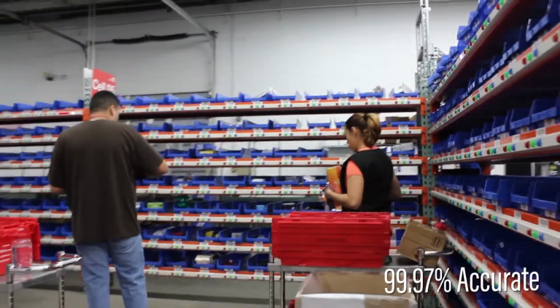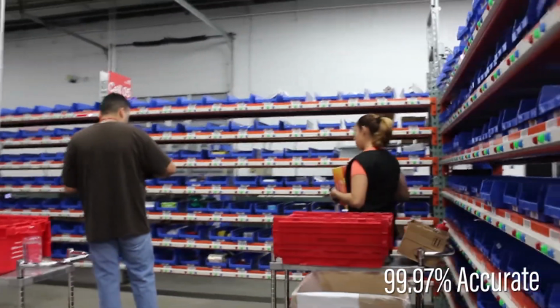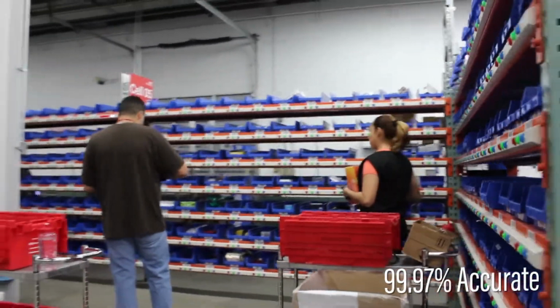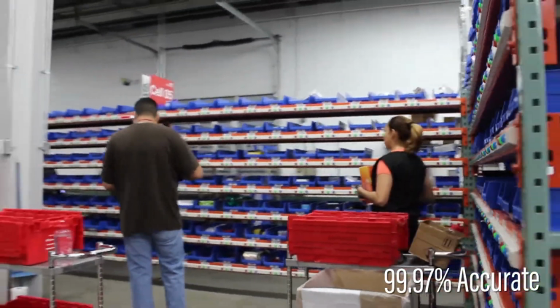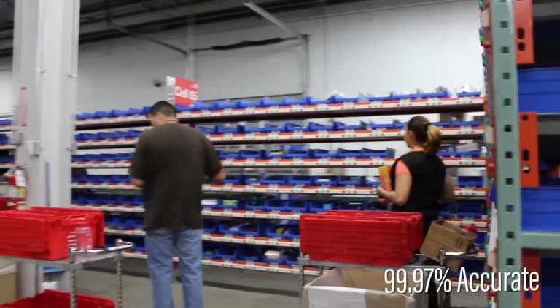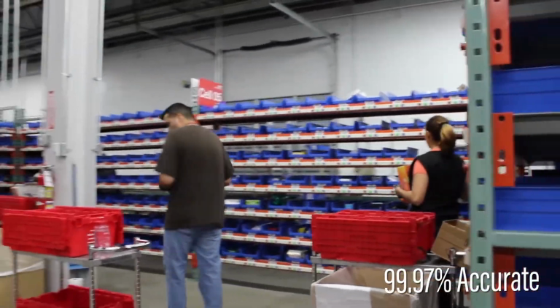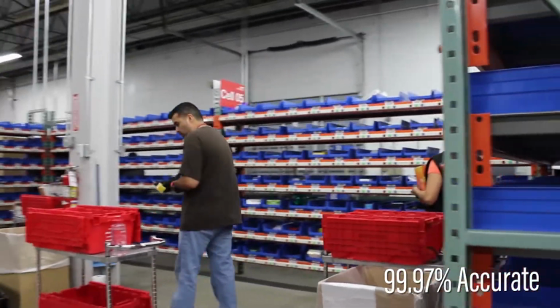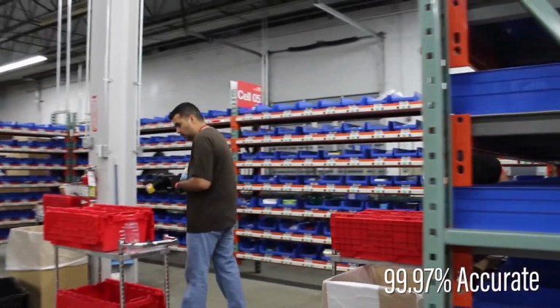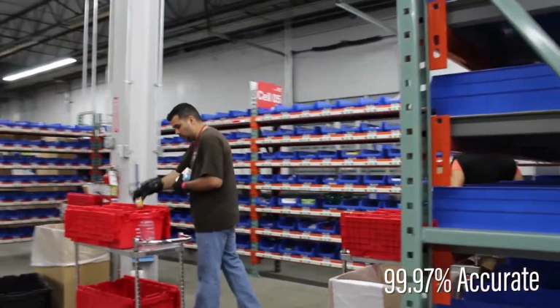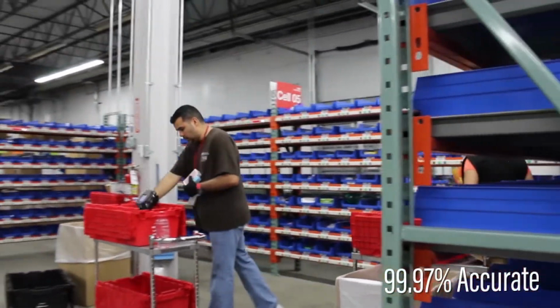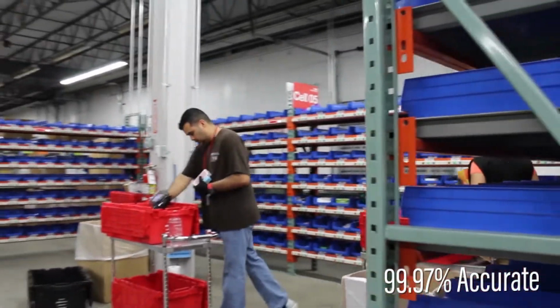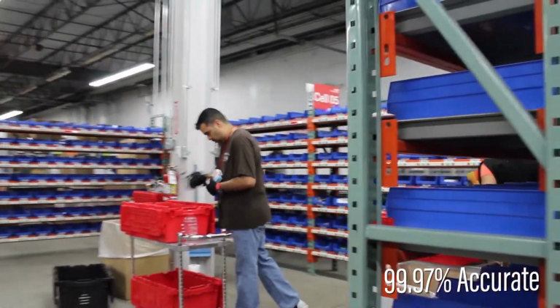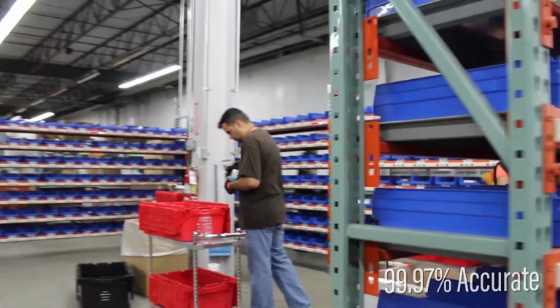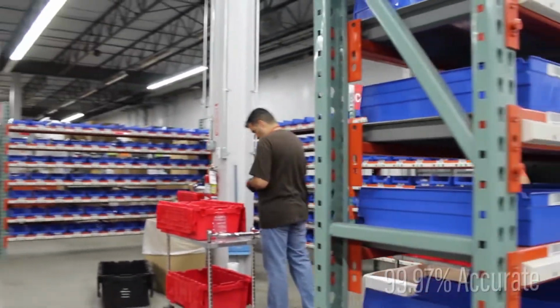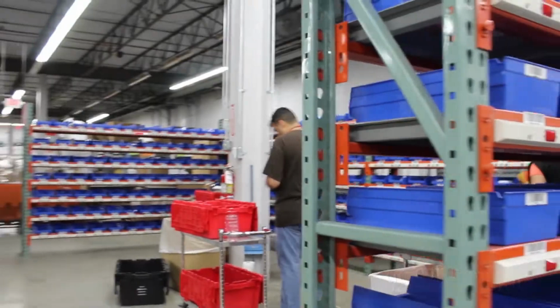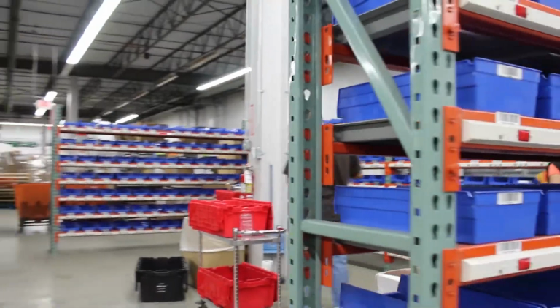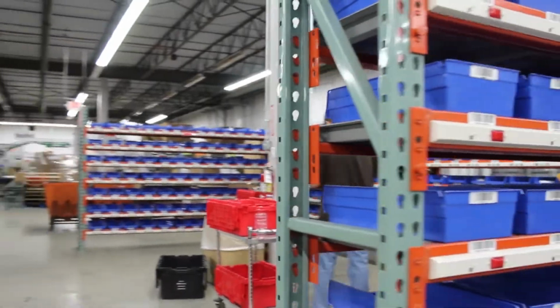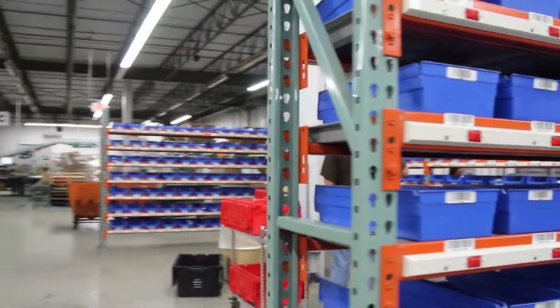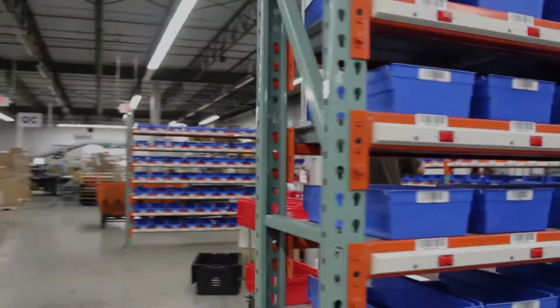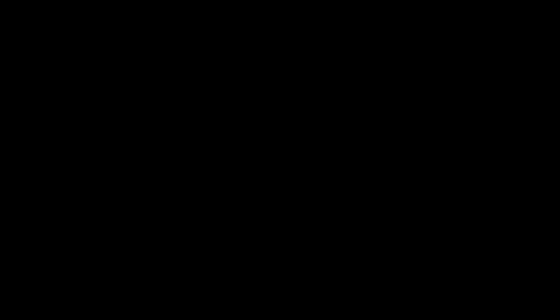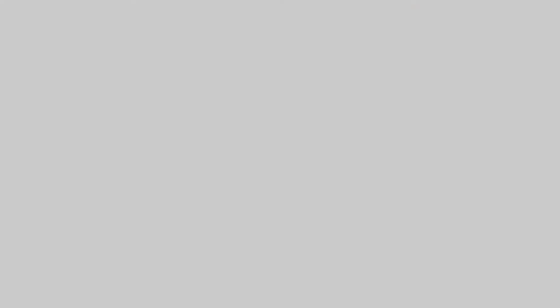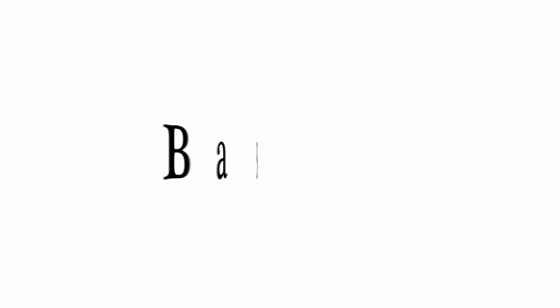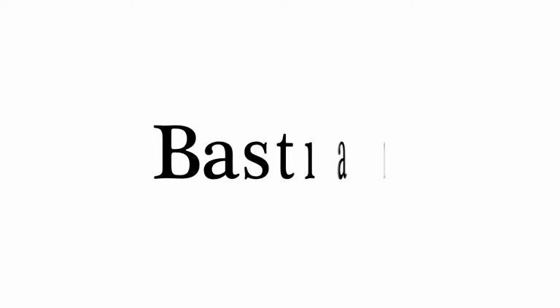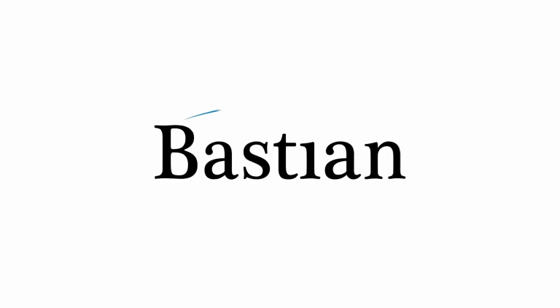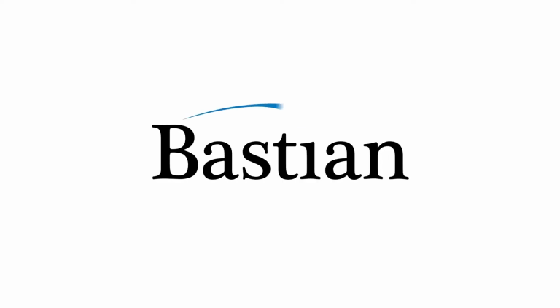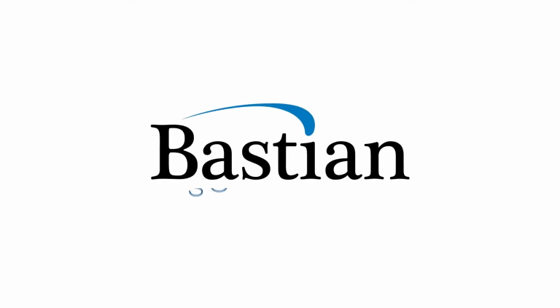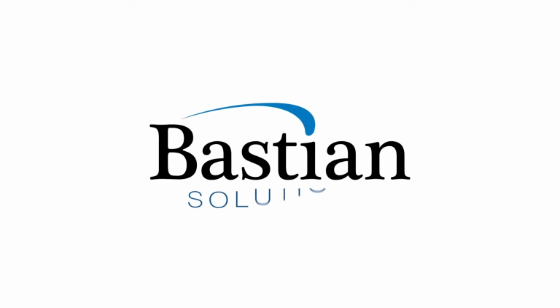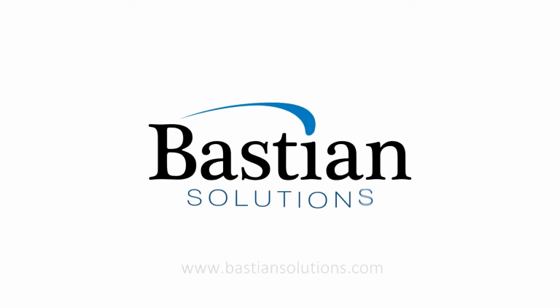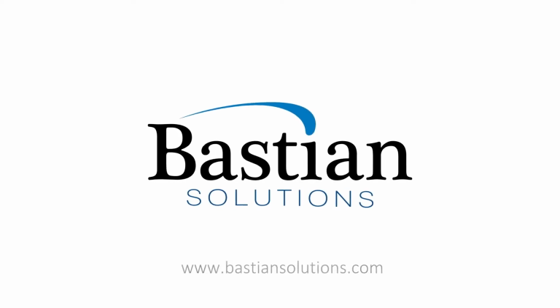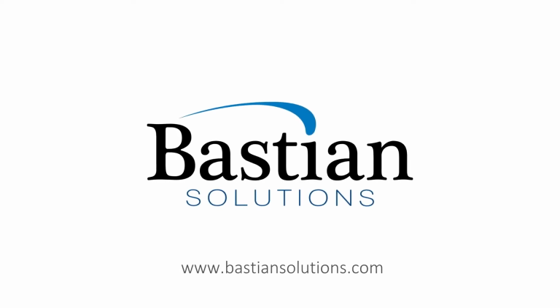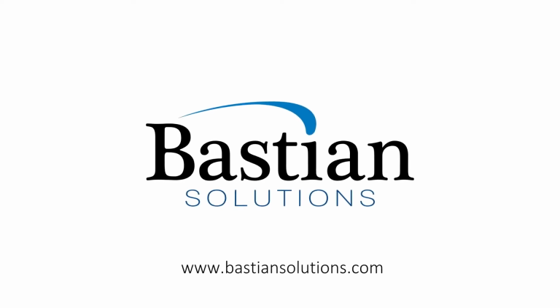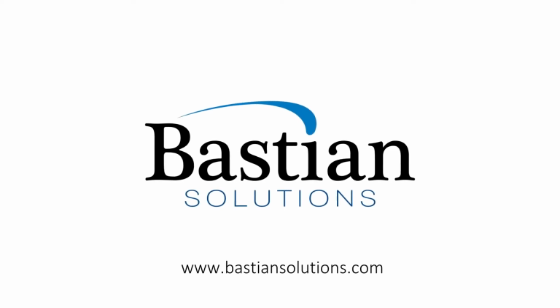Learn more about our PutWall technology by visiting our website at bastionsolutions.com.